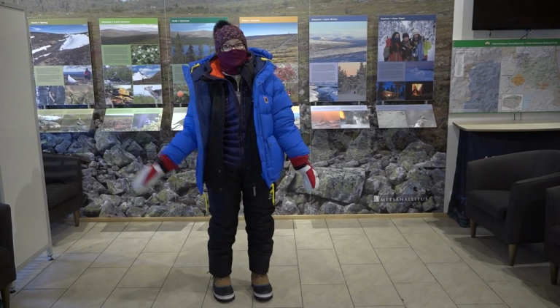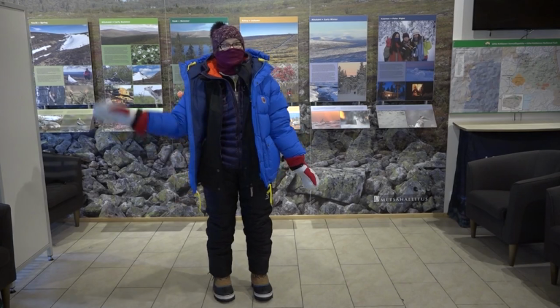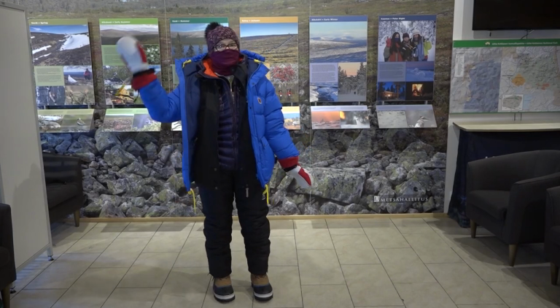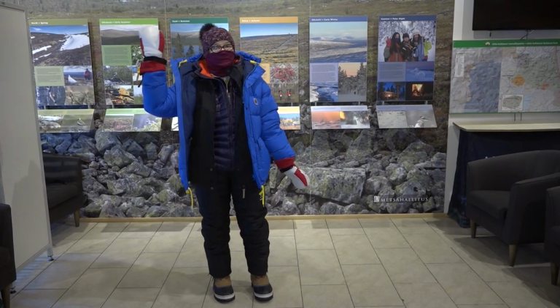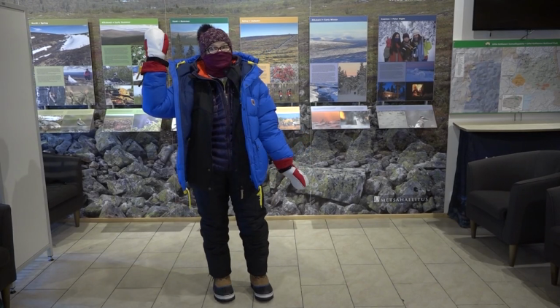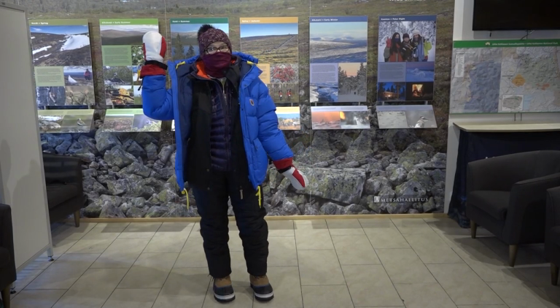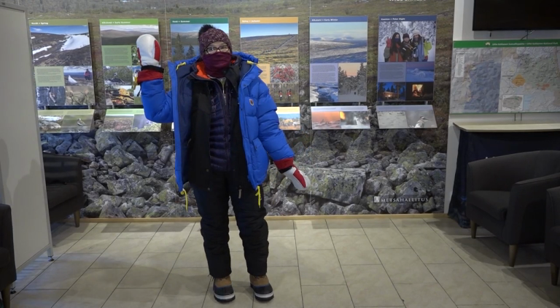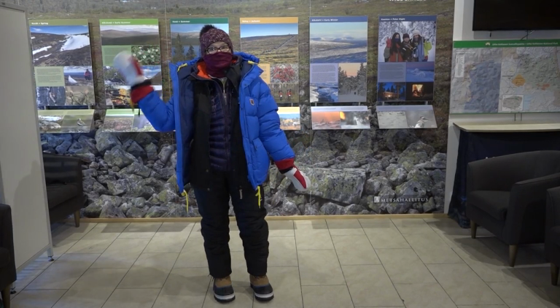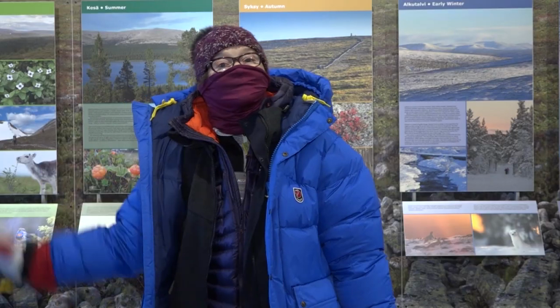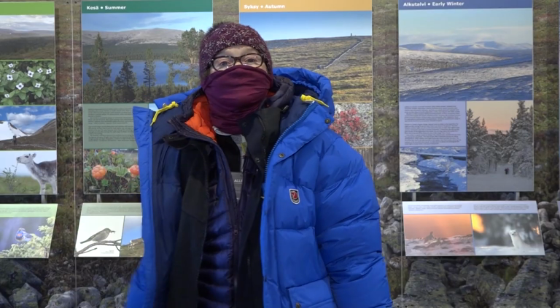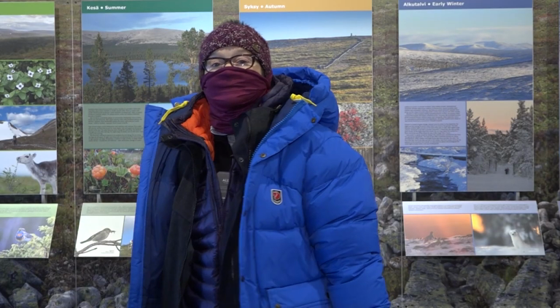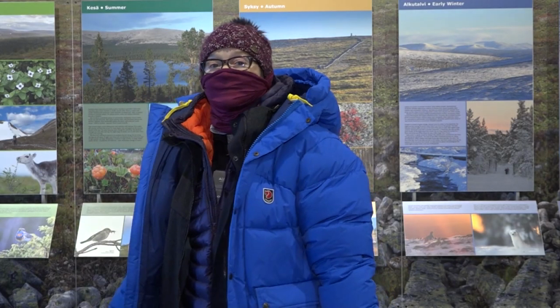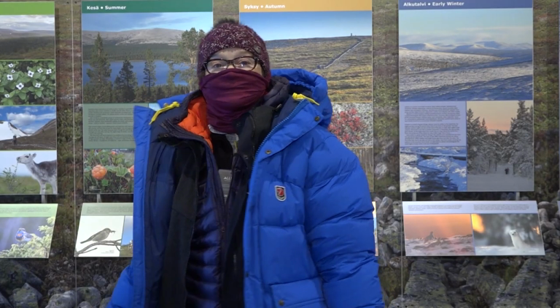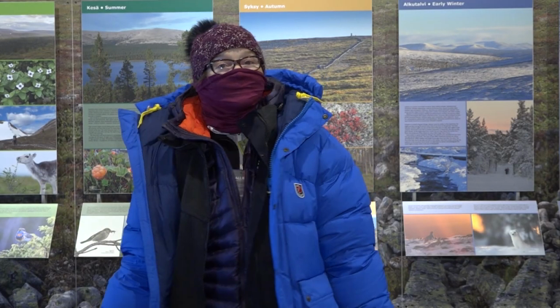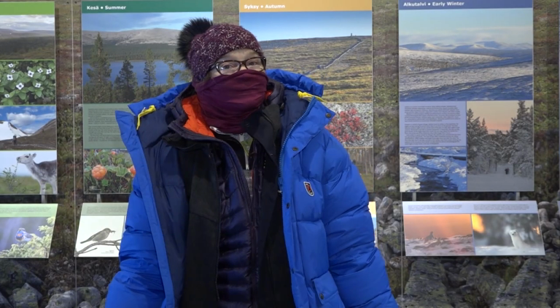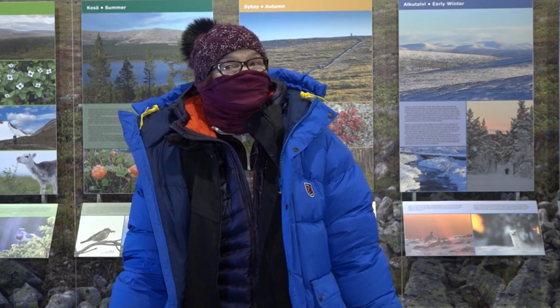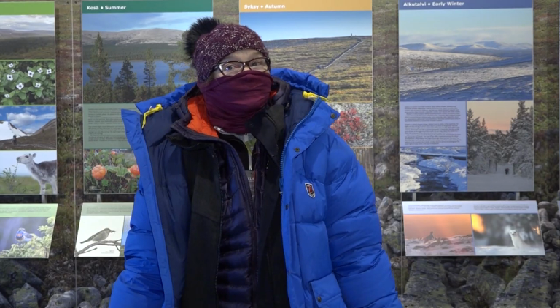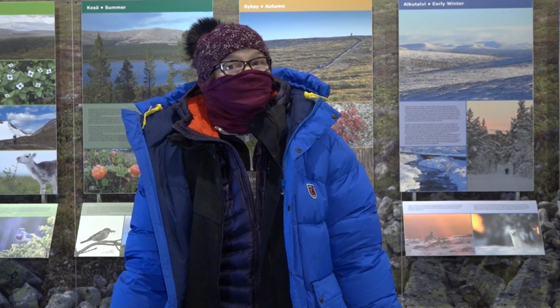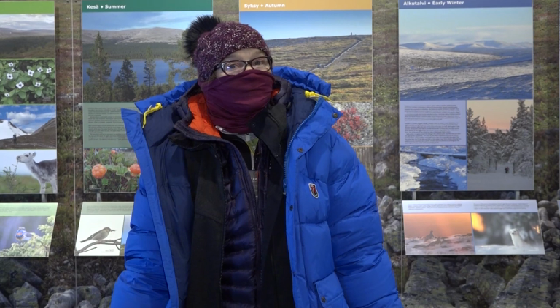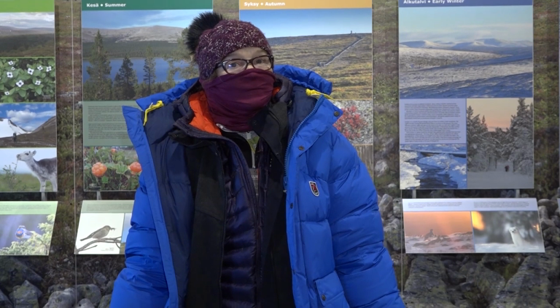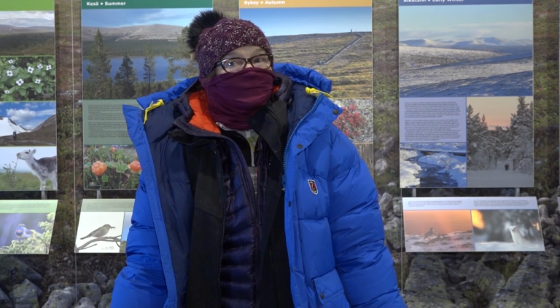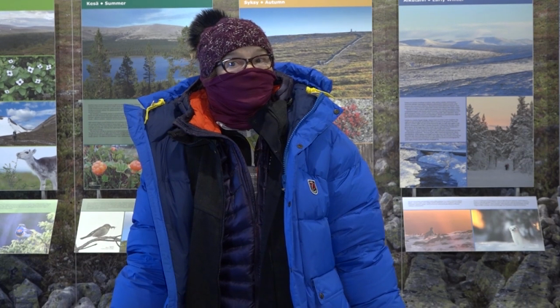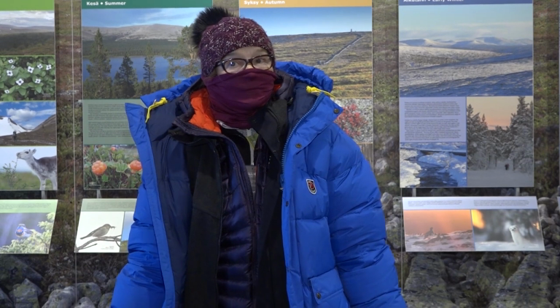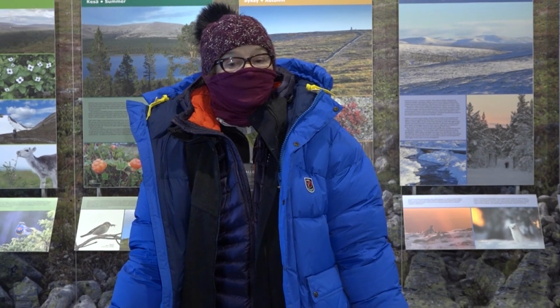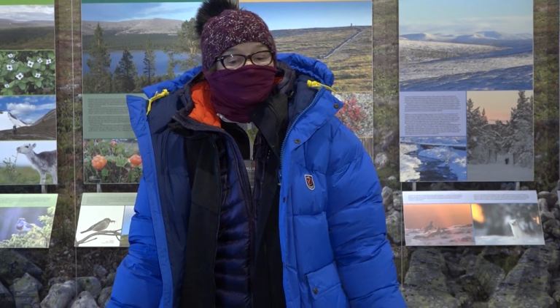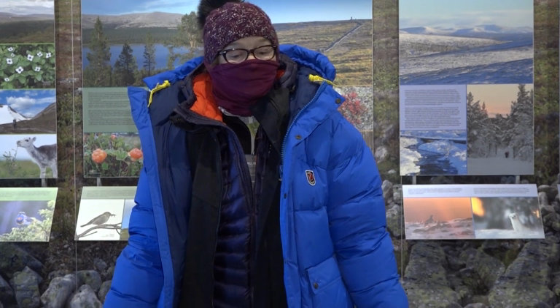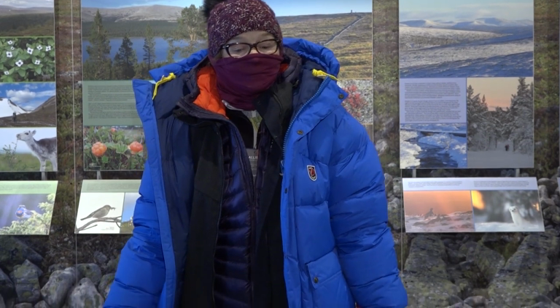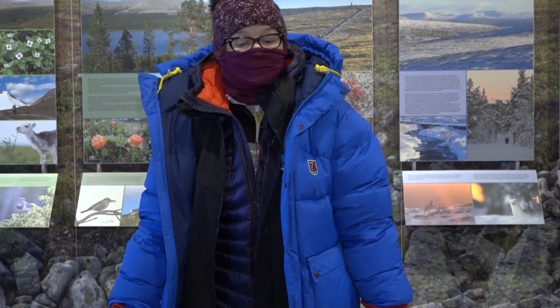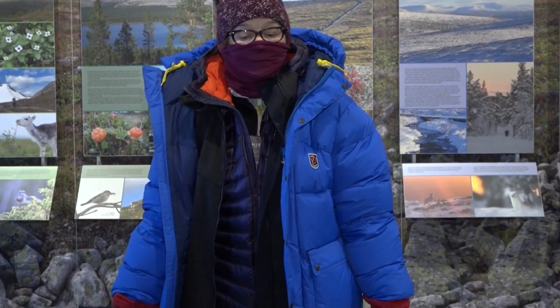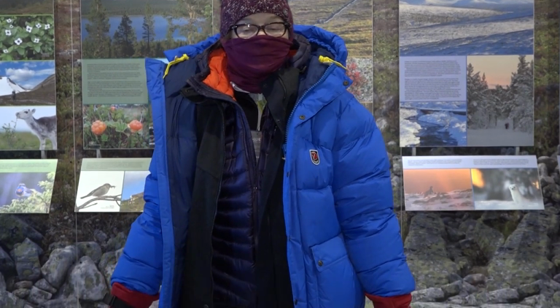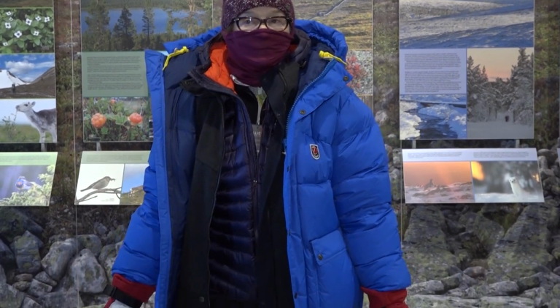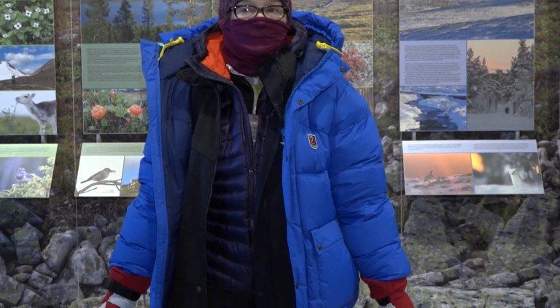This is Hilma. Today Hilma is going to show you how to dress for the Arctic winter.